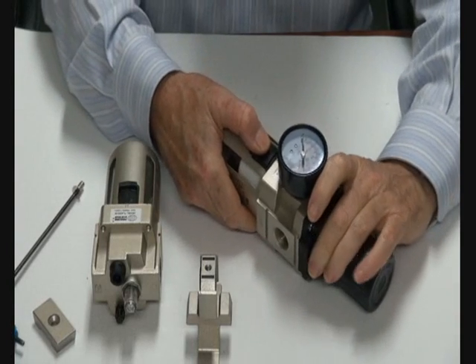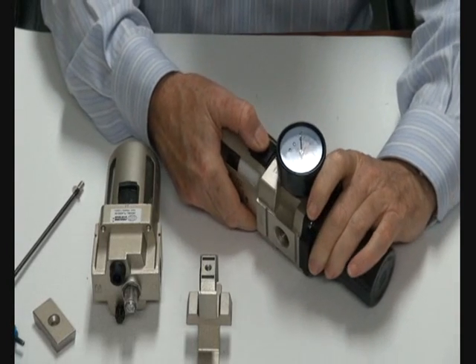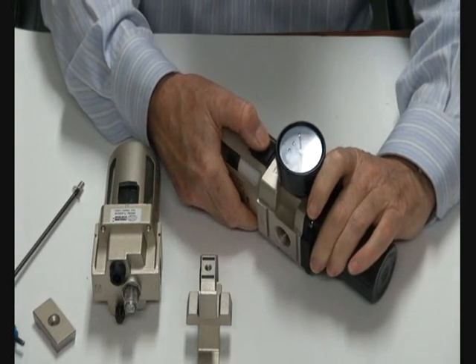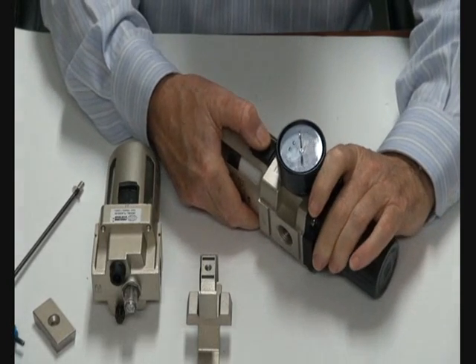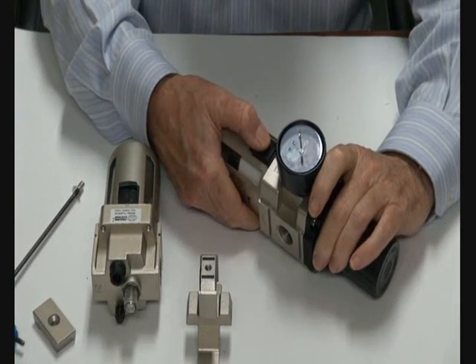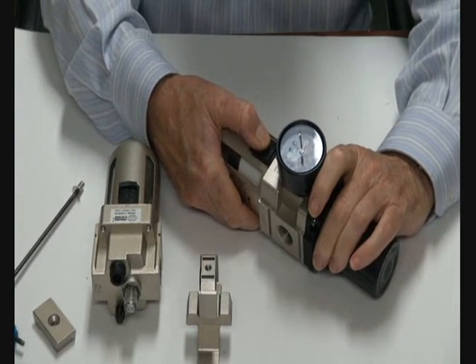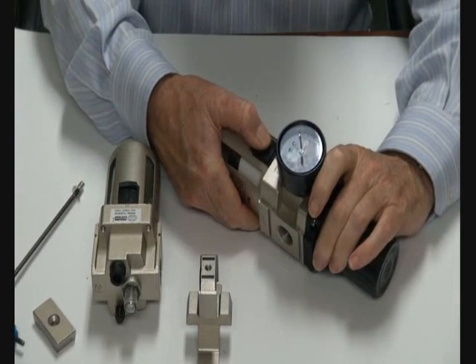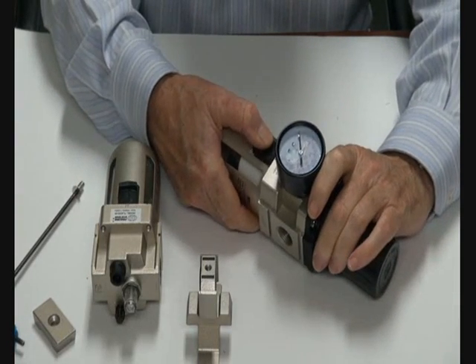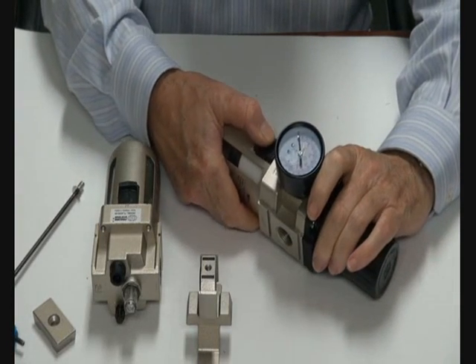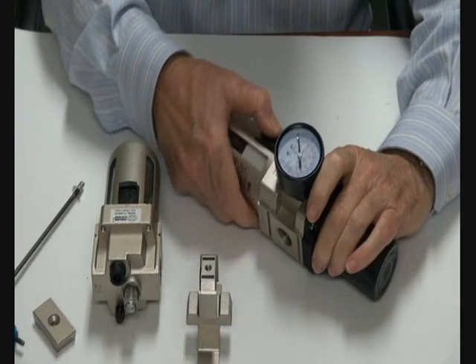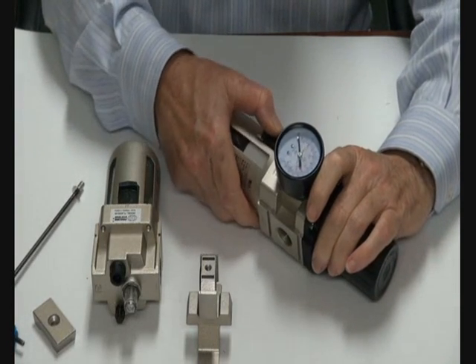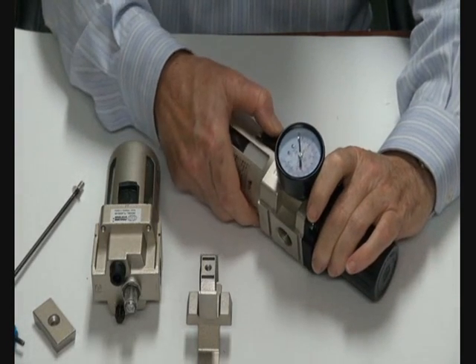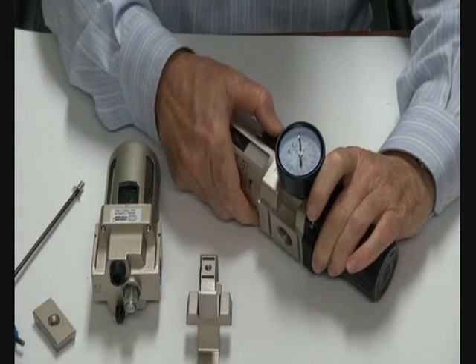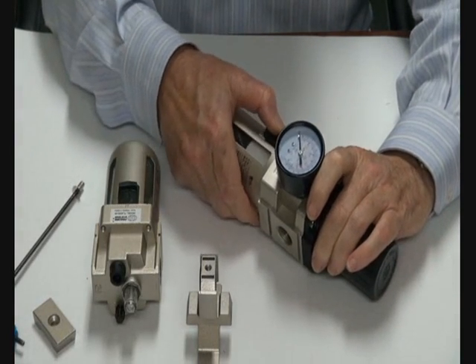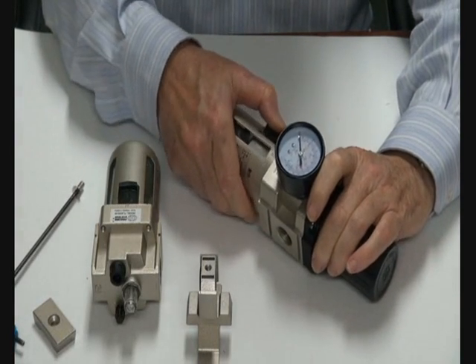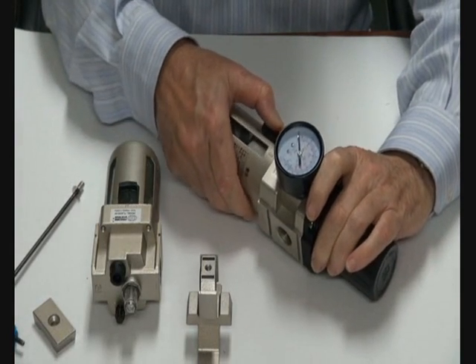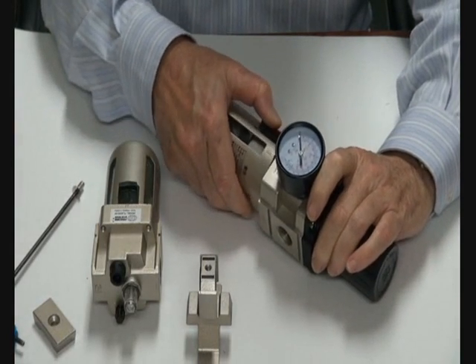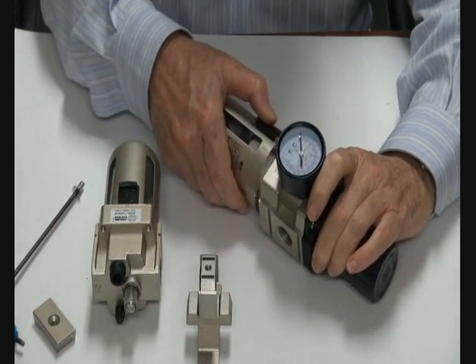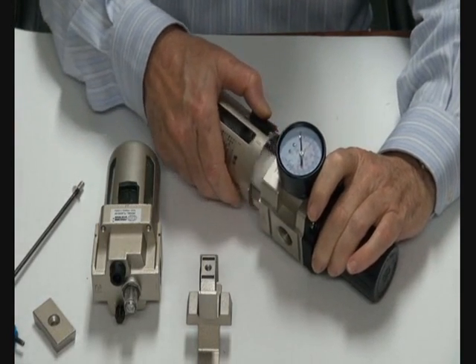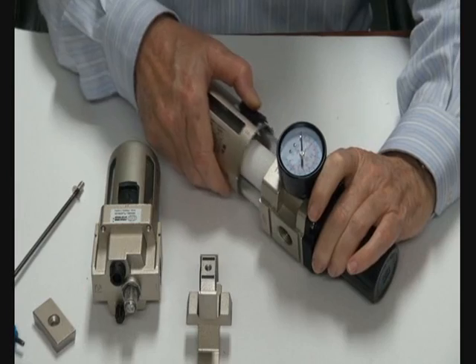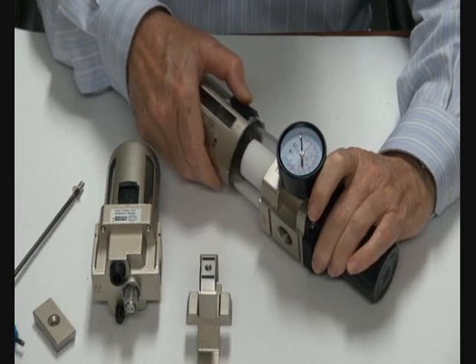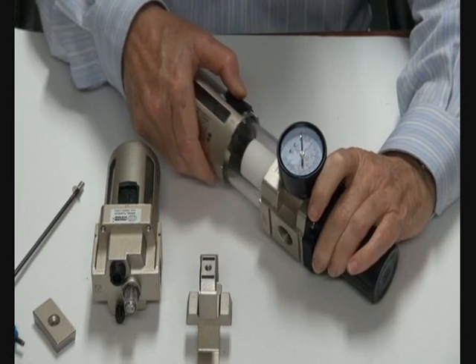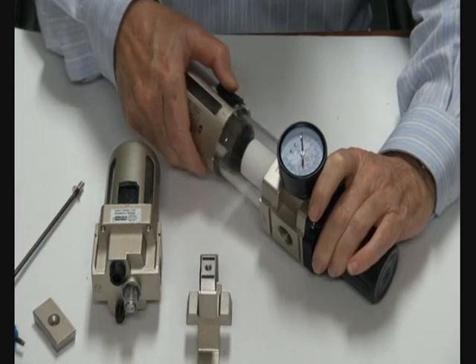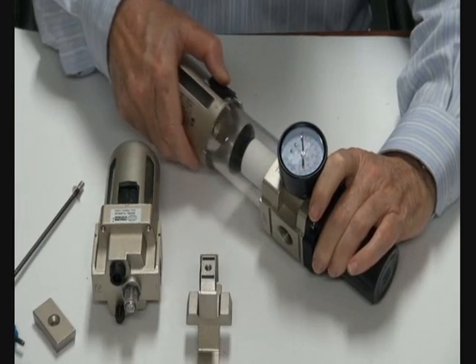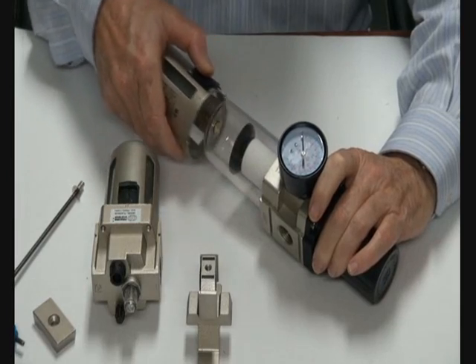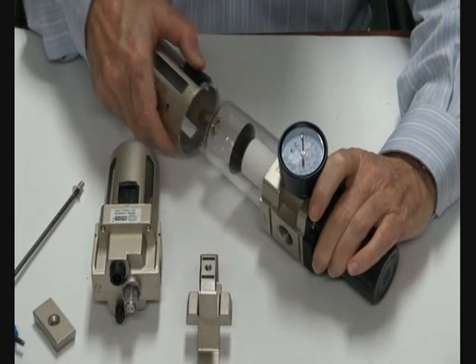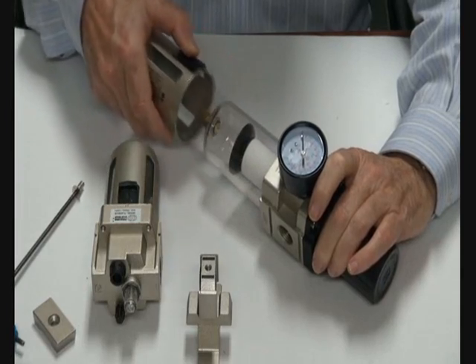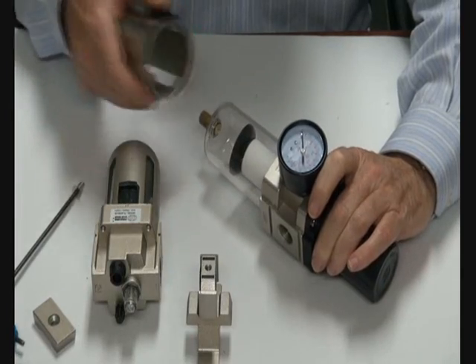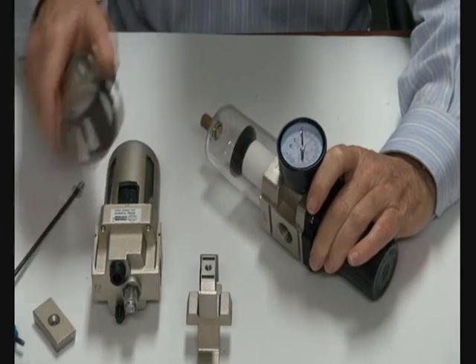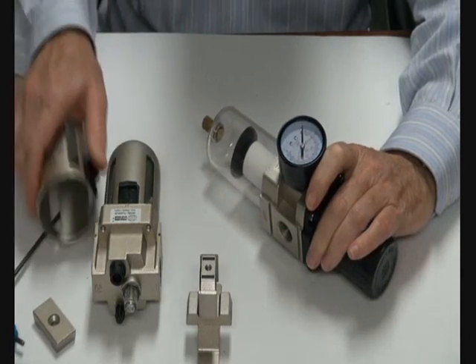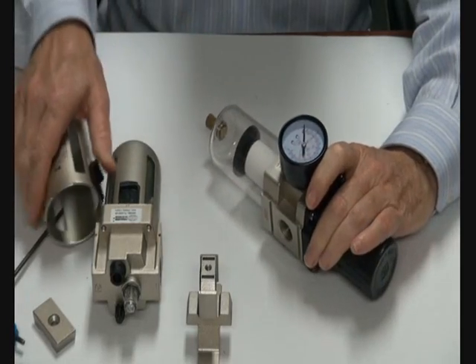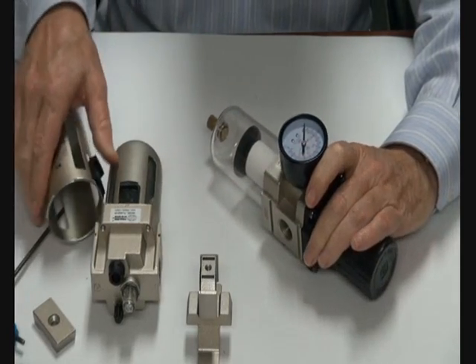It's easy to maintain — you can just undo the clip, turn it, and it all comes off.